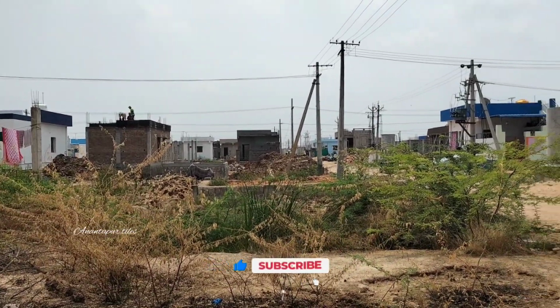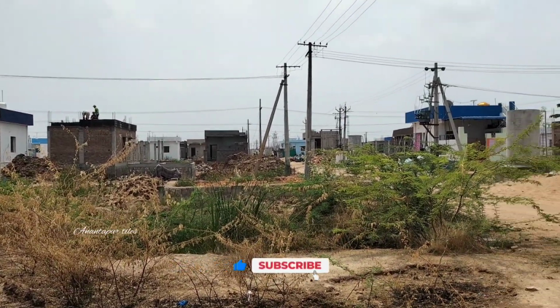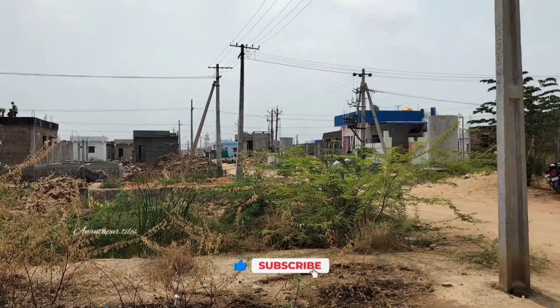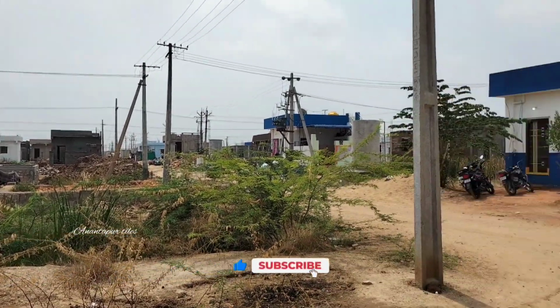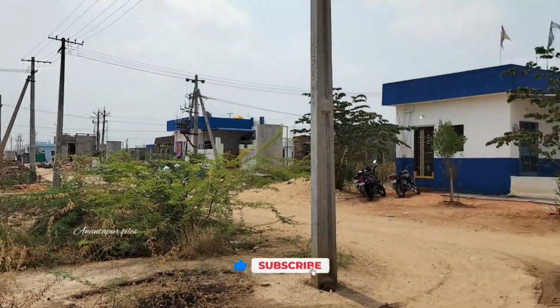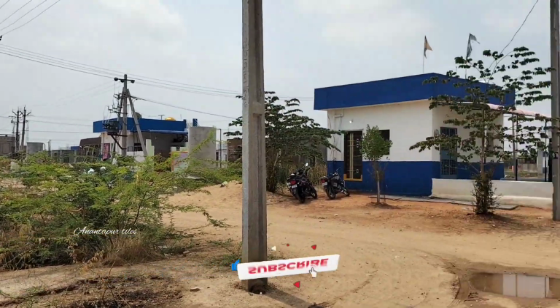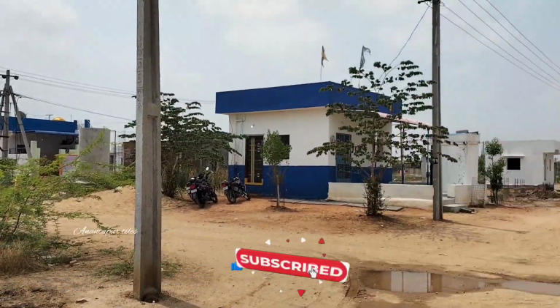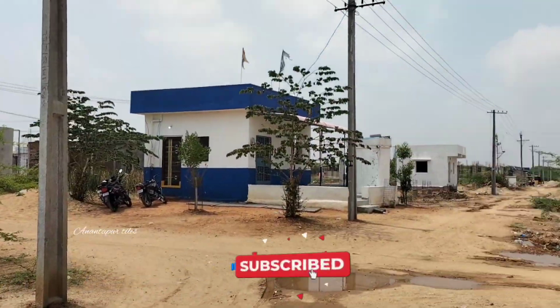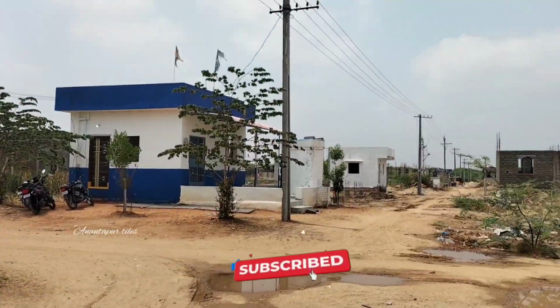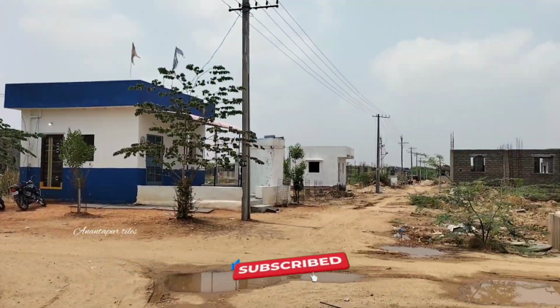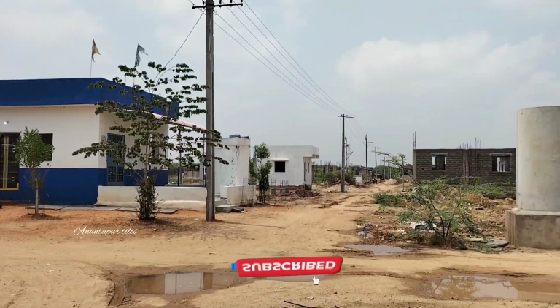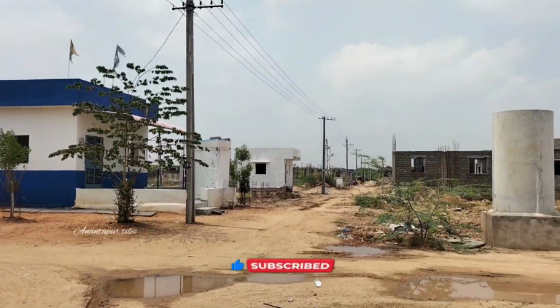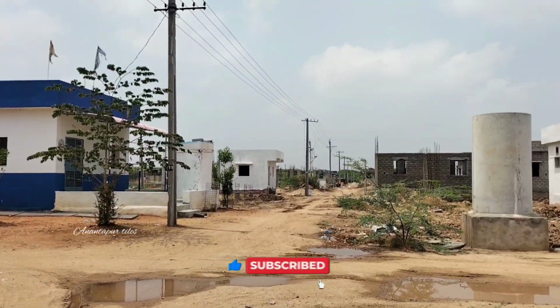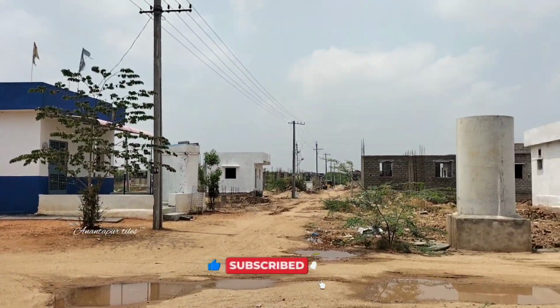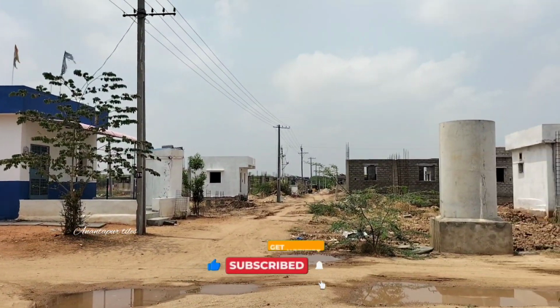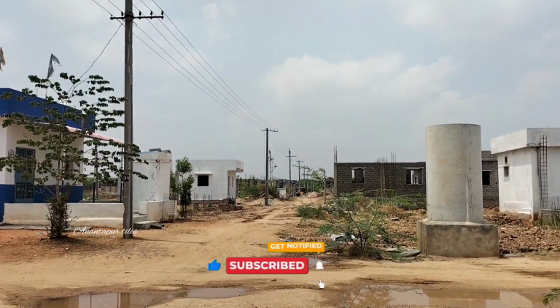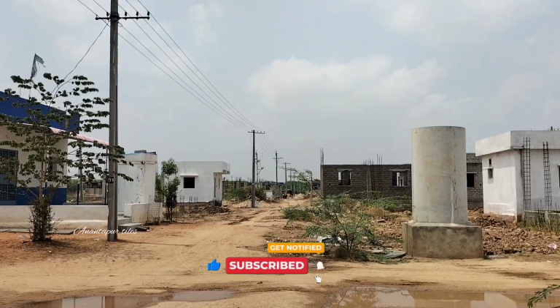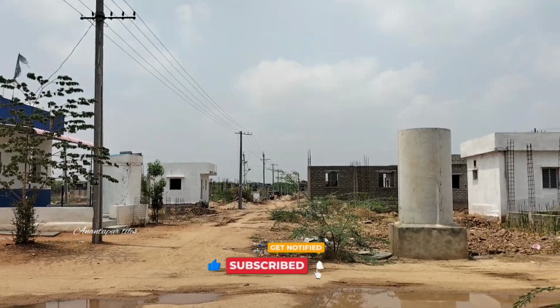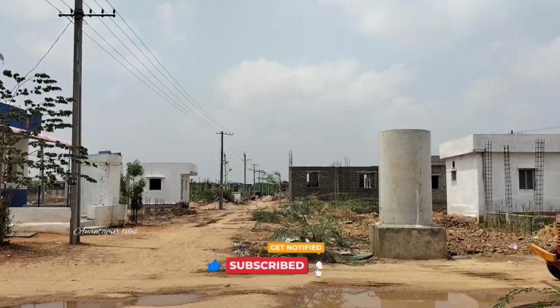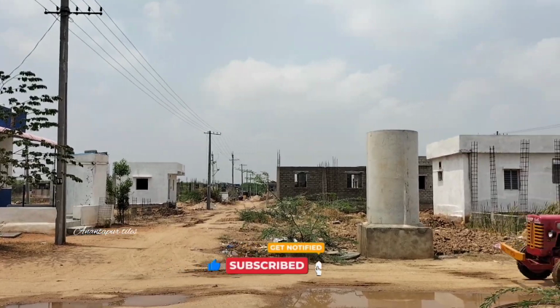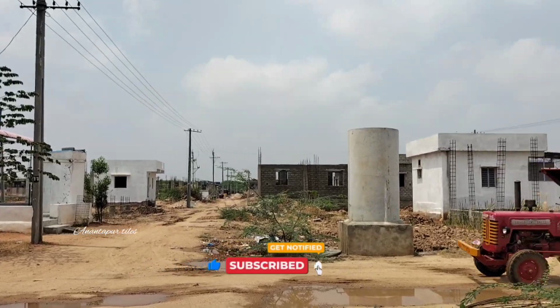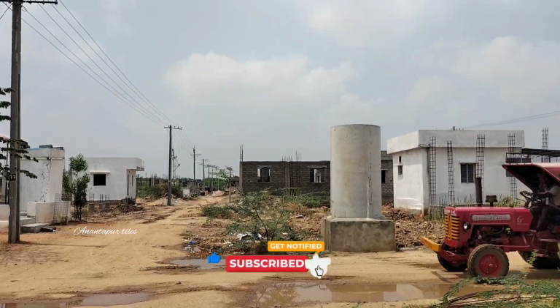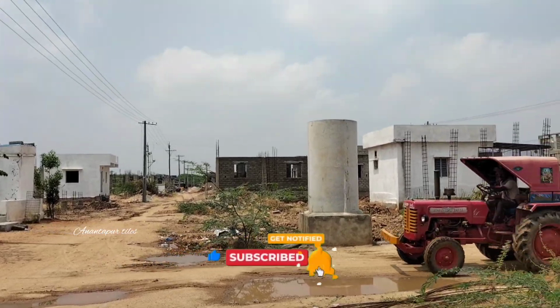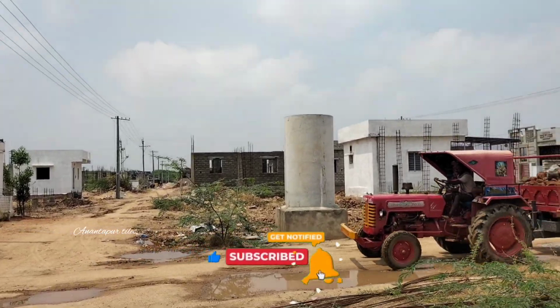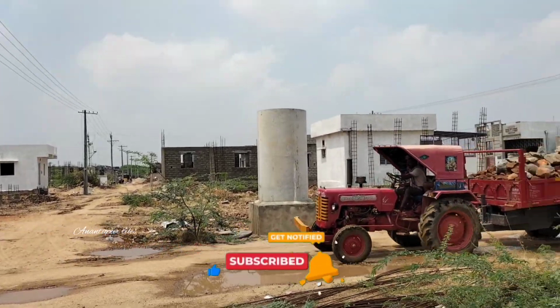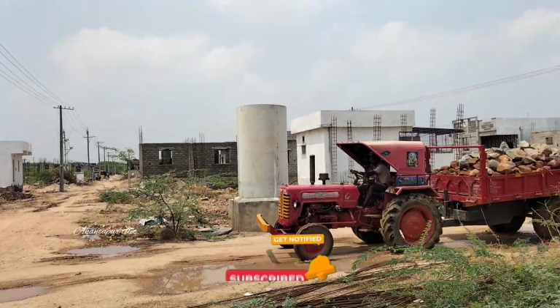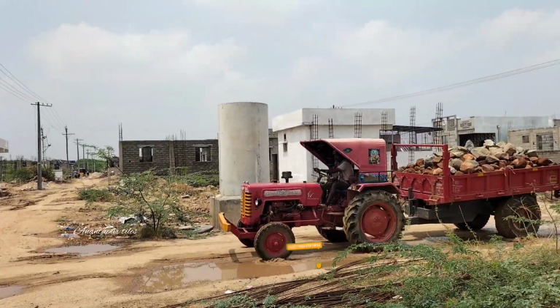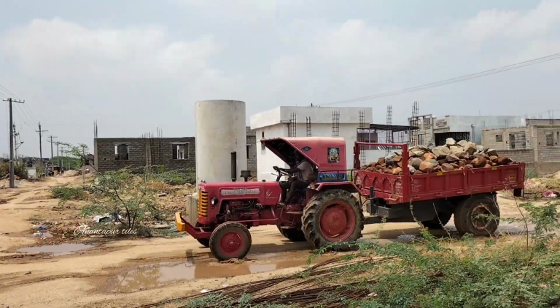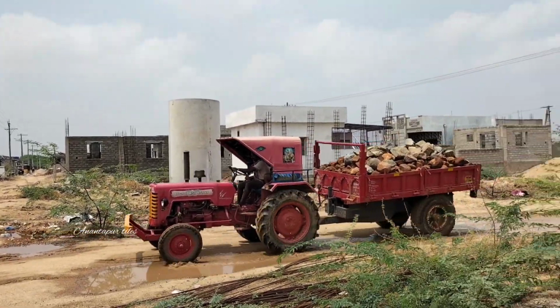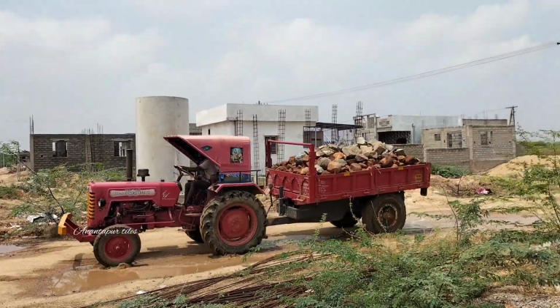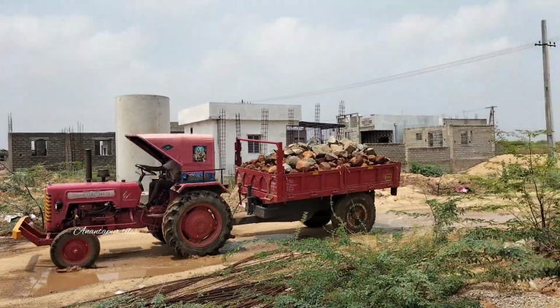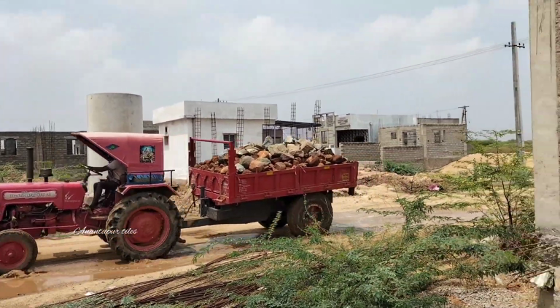If you like this video, please subscribe and like this video.